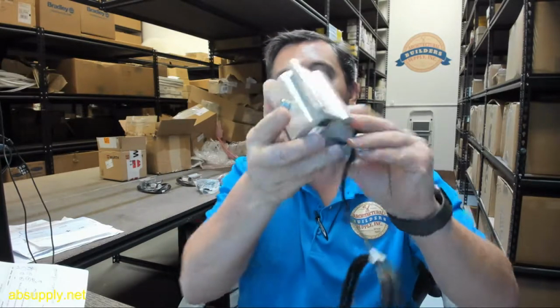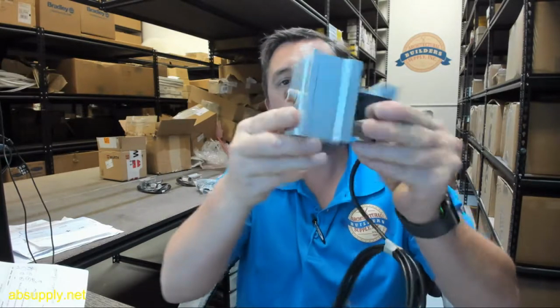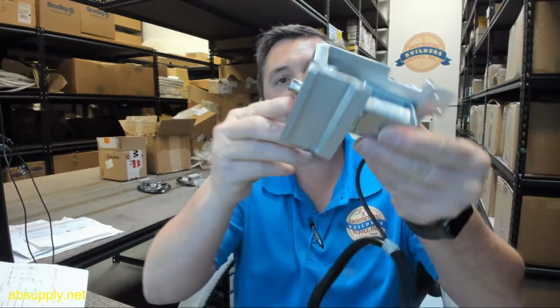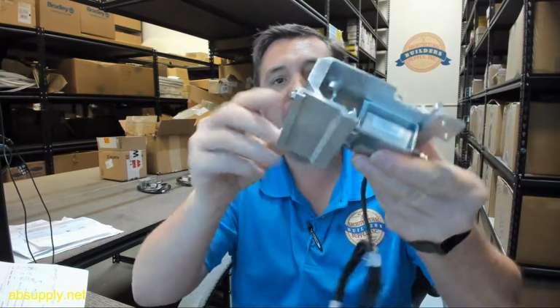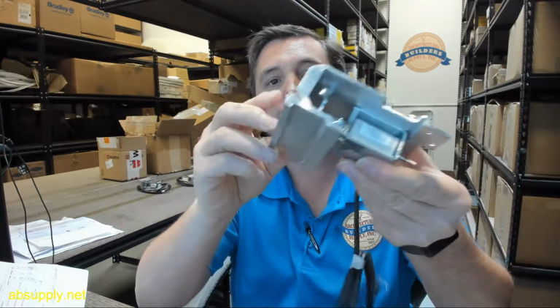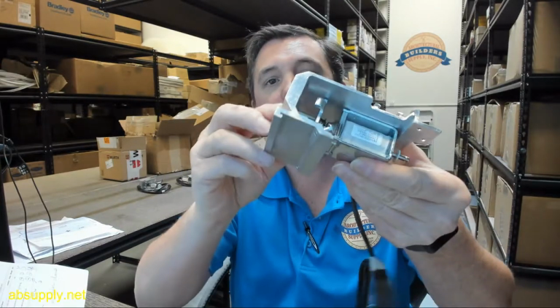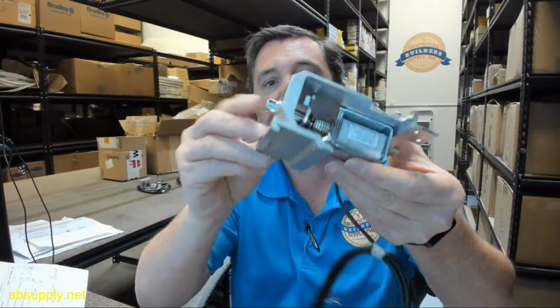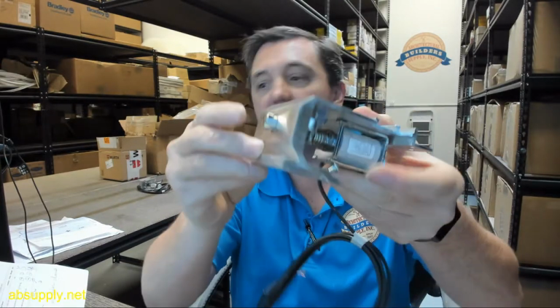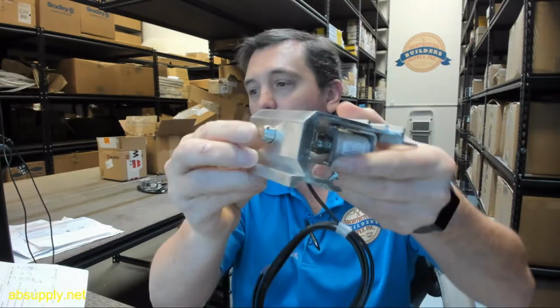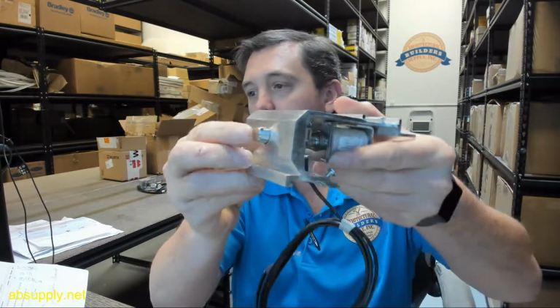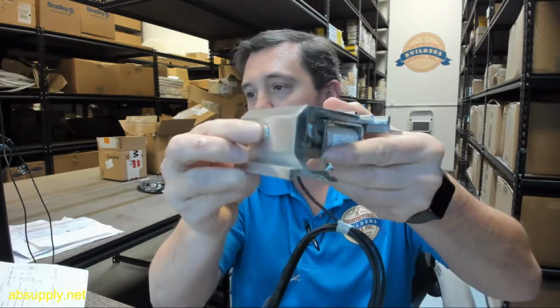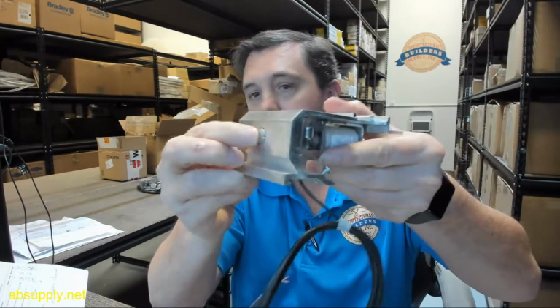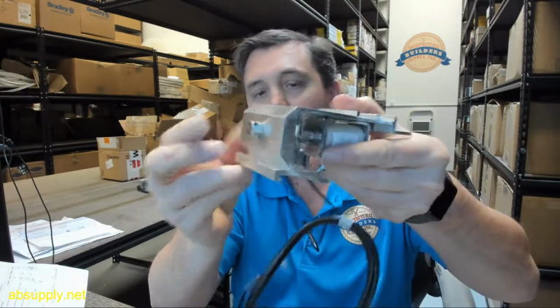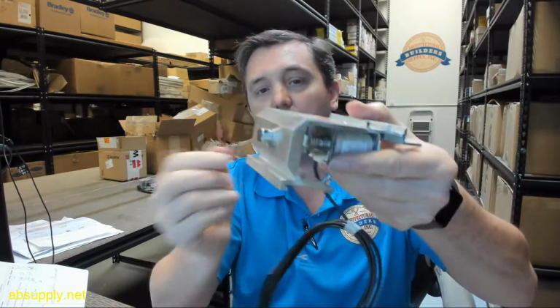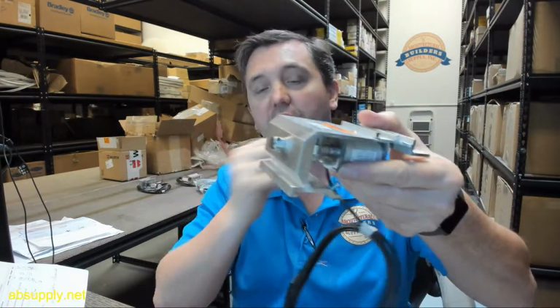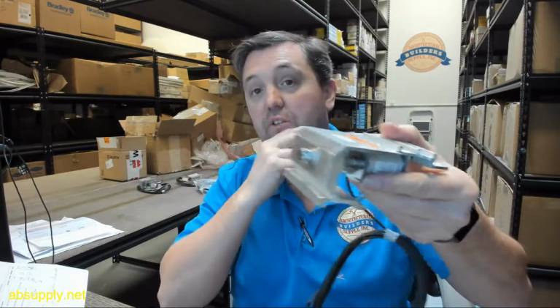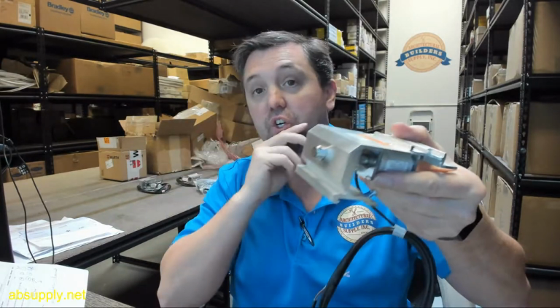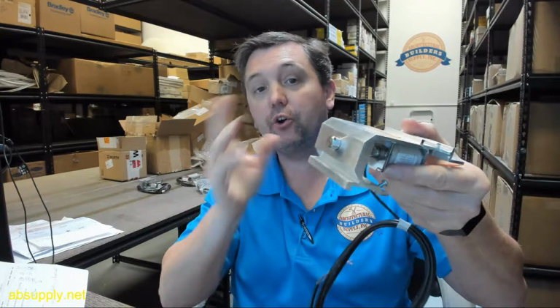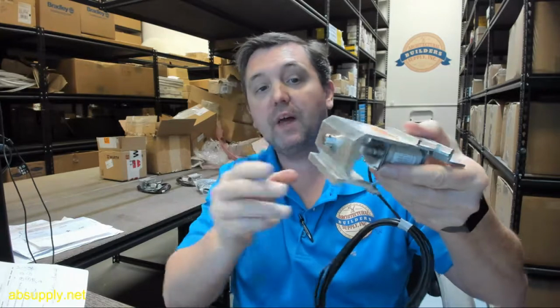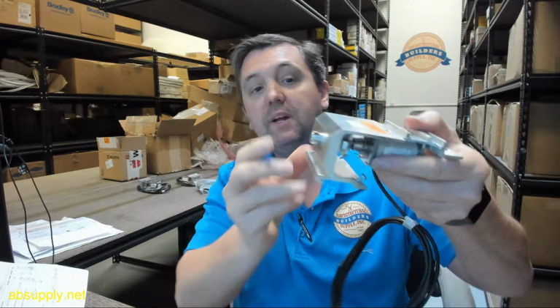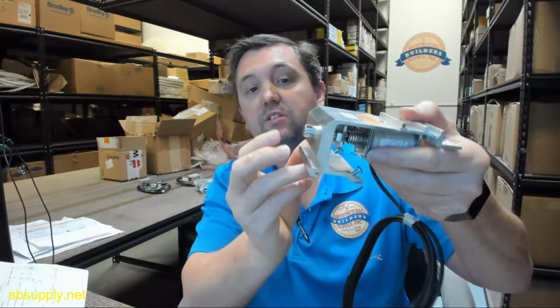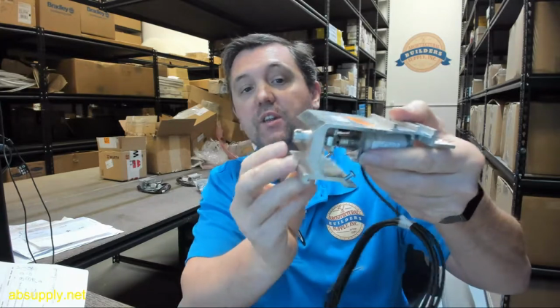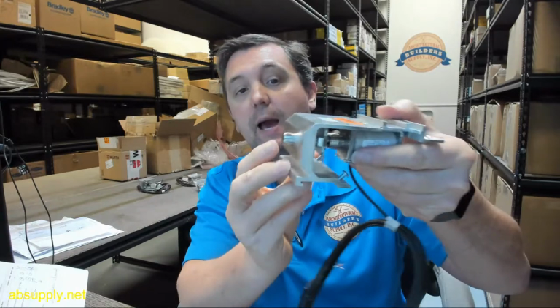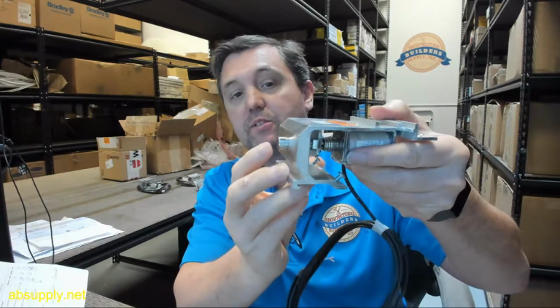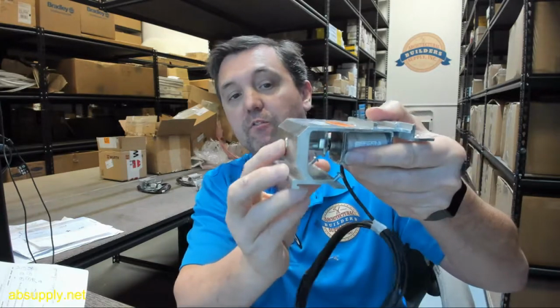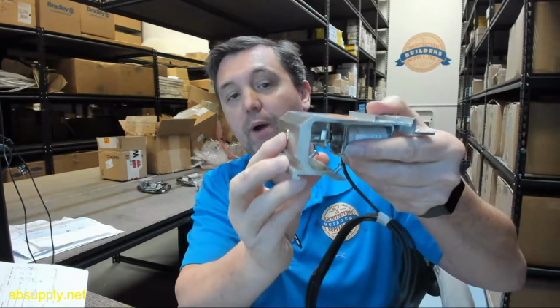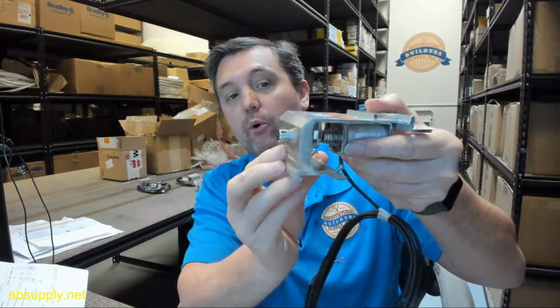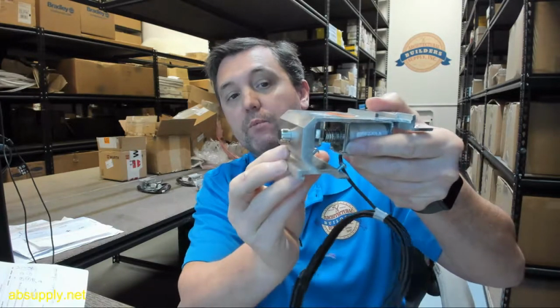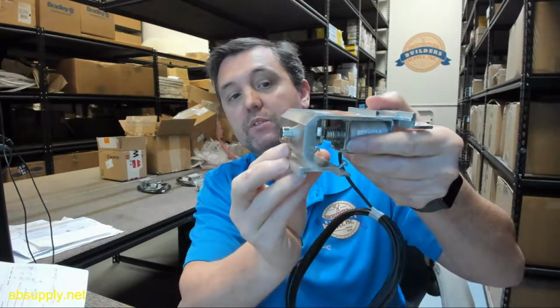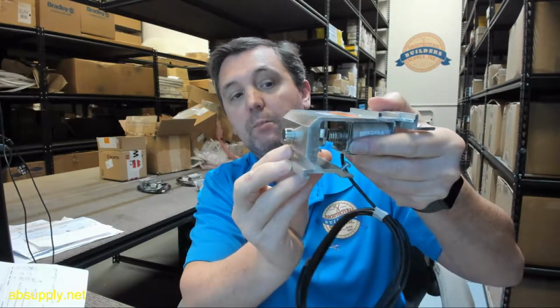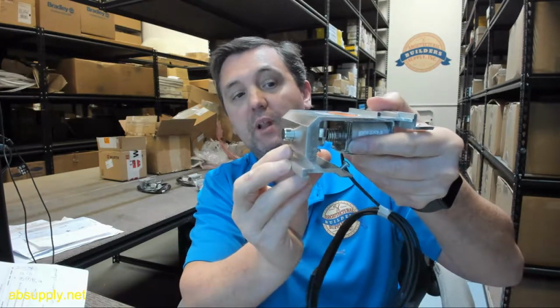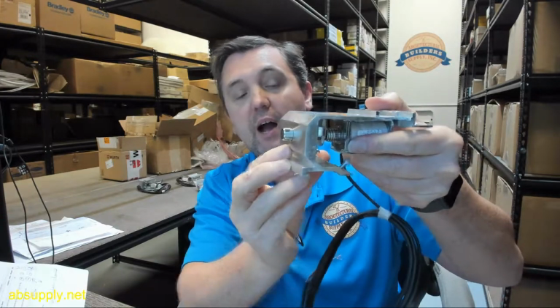Used on their Unislide doors. Fail Secure means that in the absence of power, it's going to be locked.